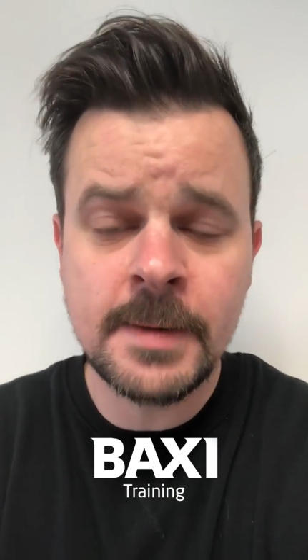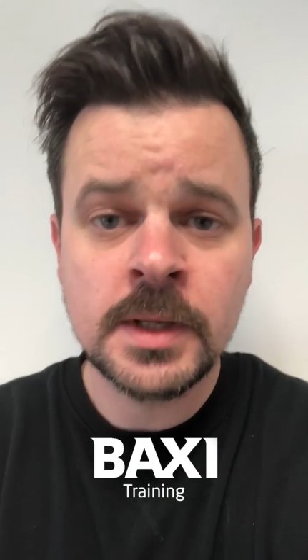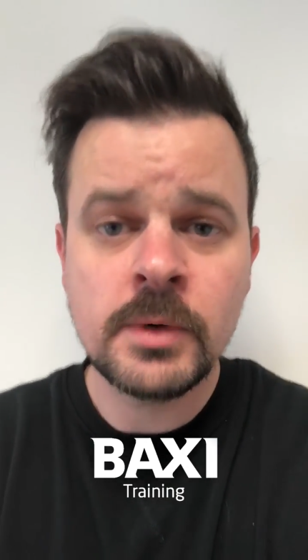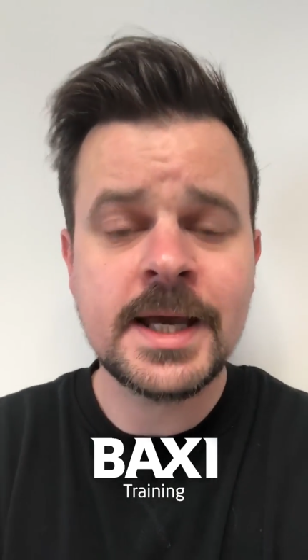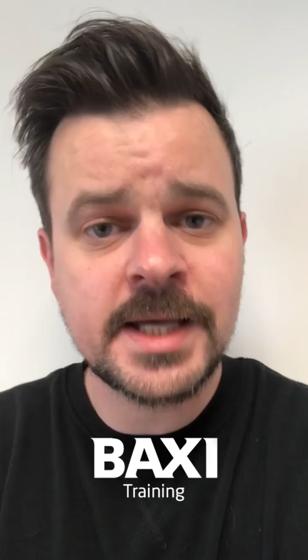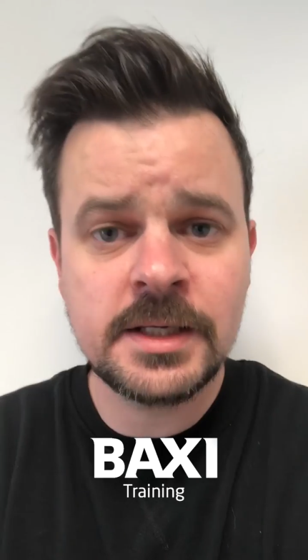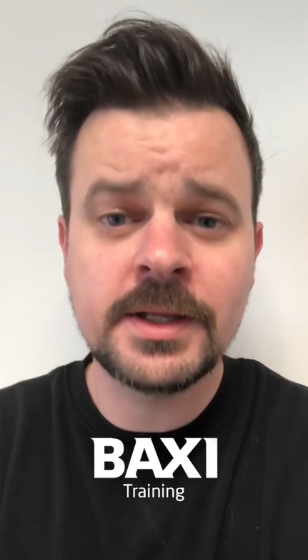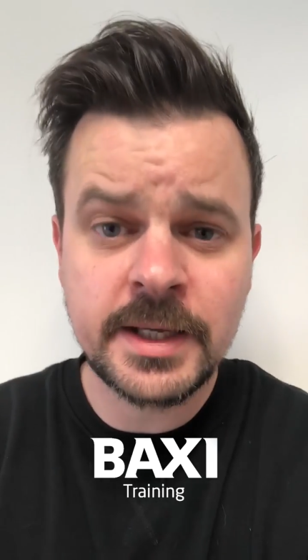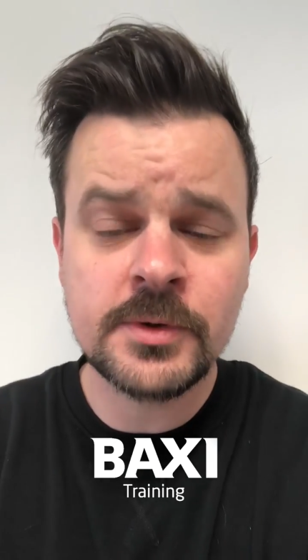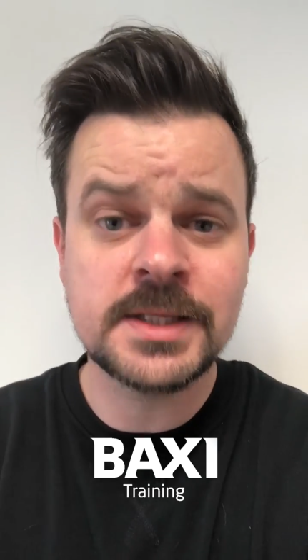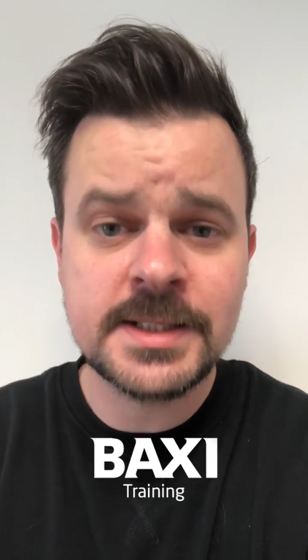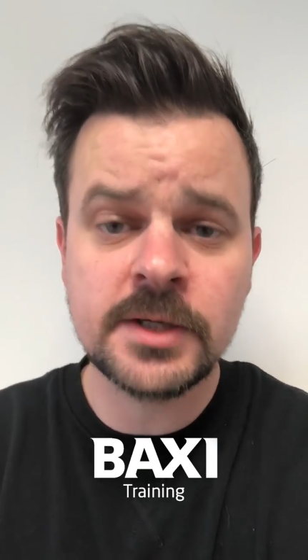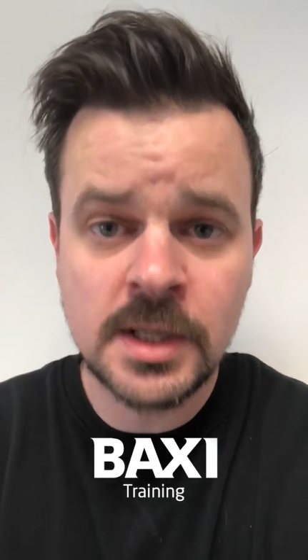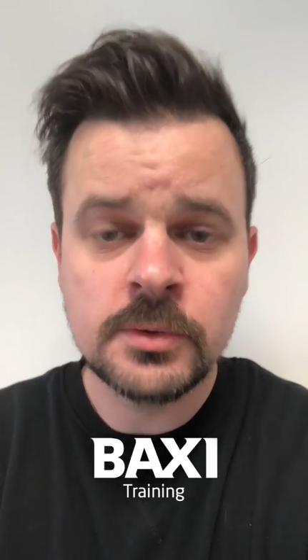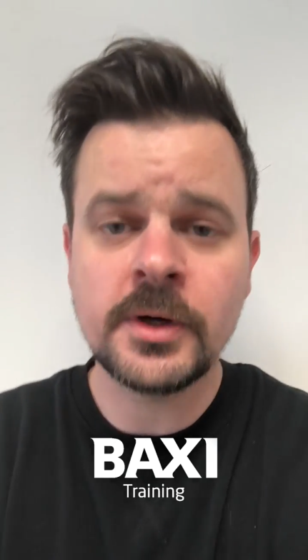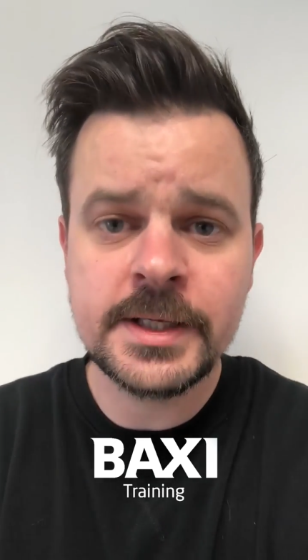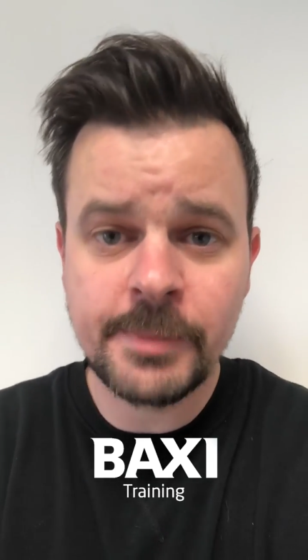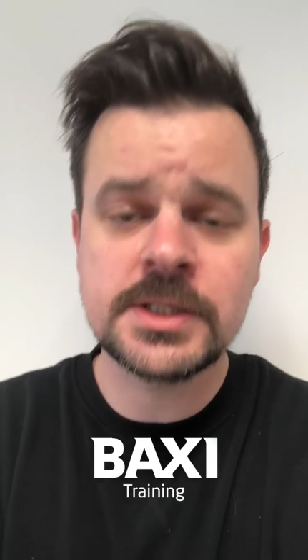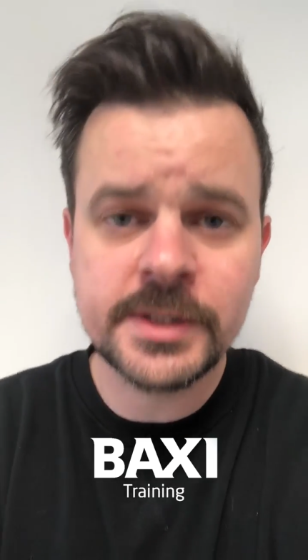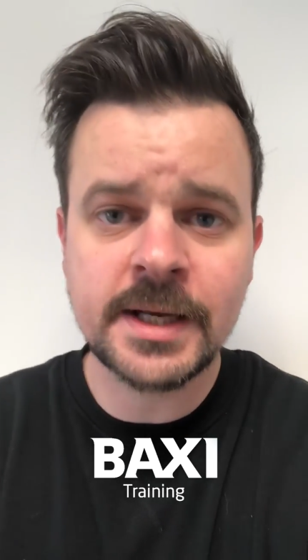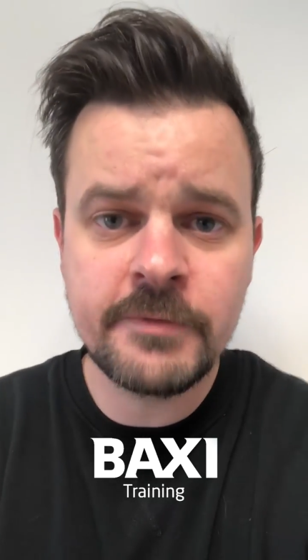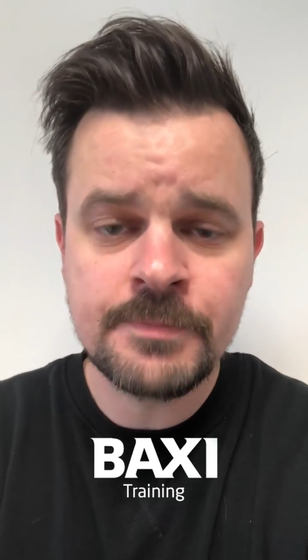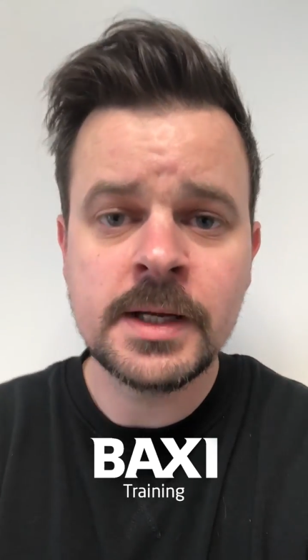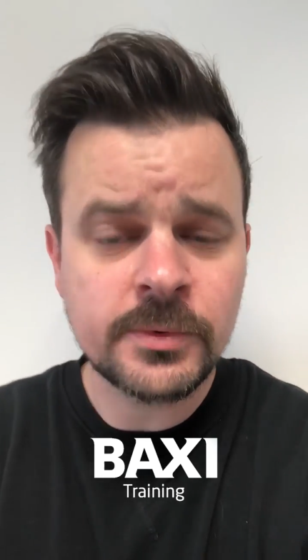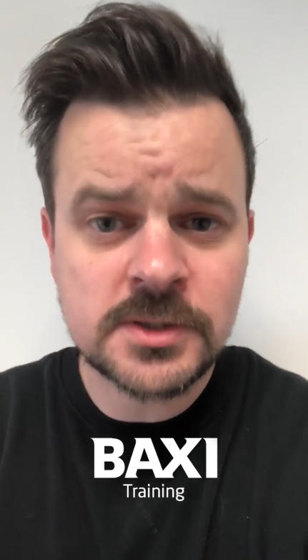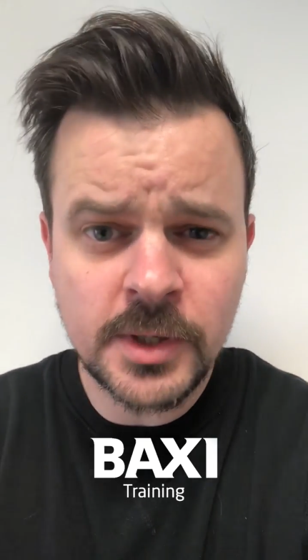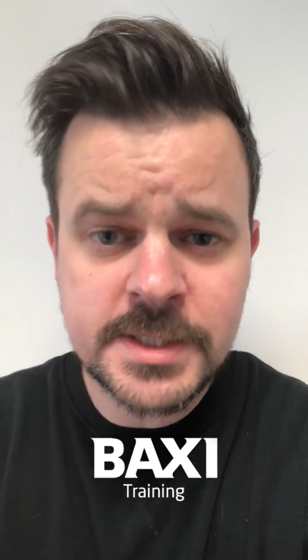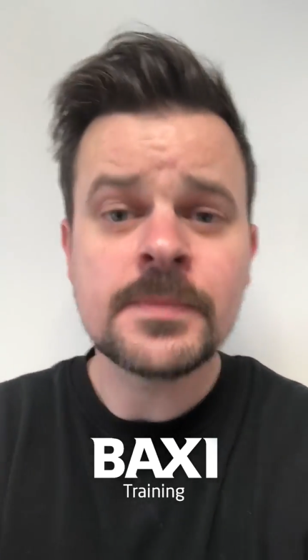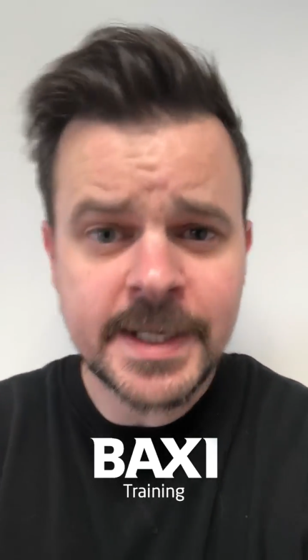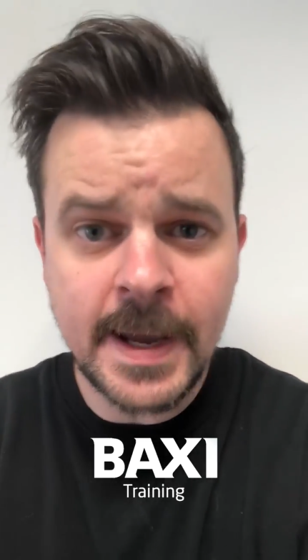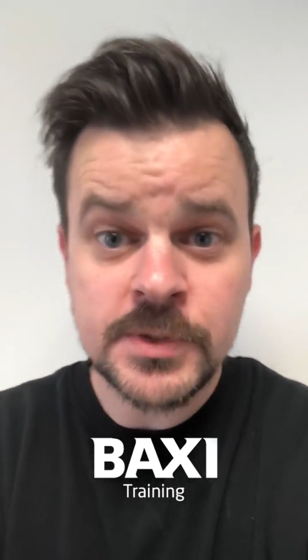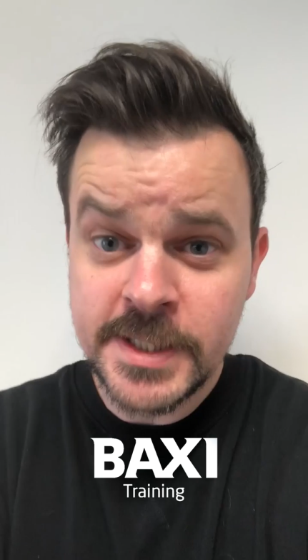When you get a second, if you can DM us your details, we'll try and get you some Baxi goodies sent over. Until next time guys, take care, cheers.